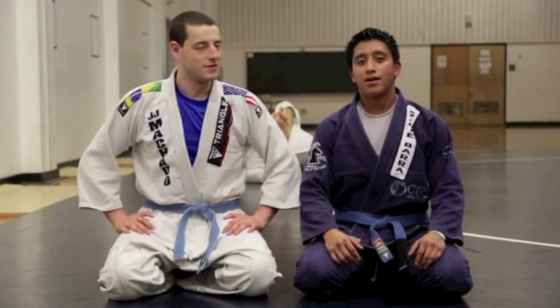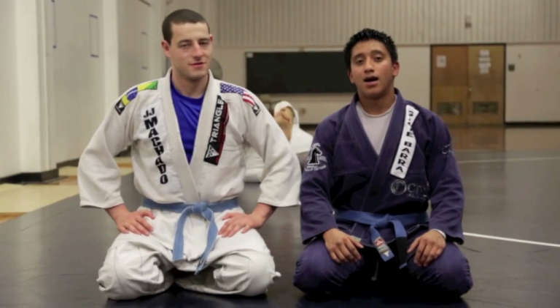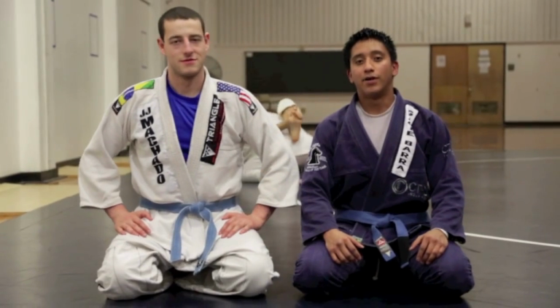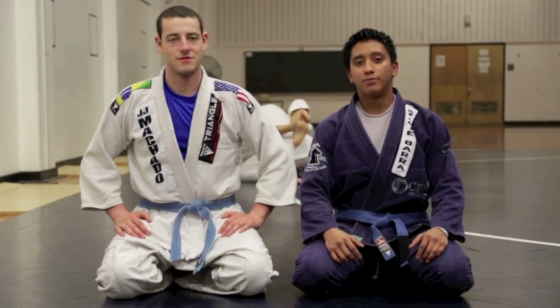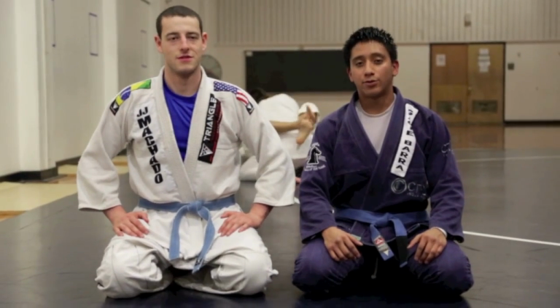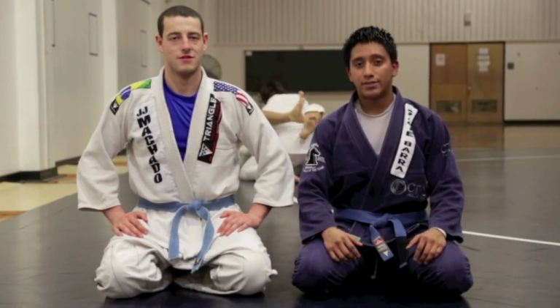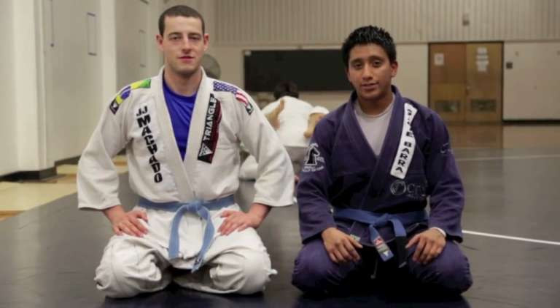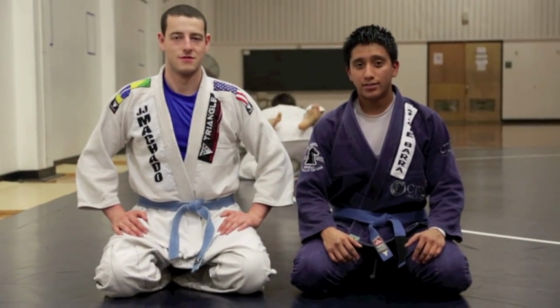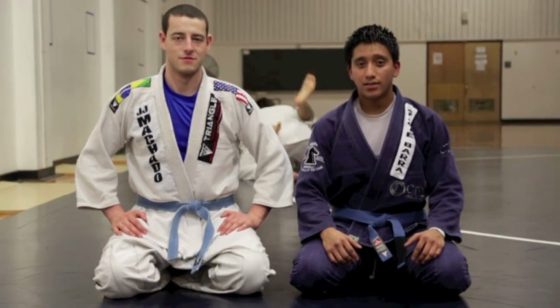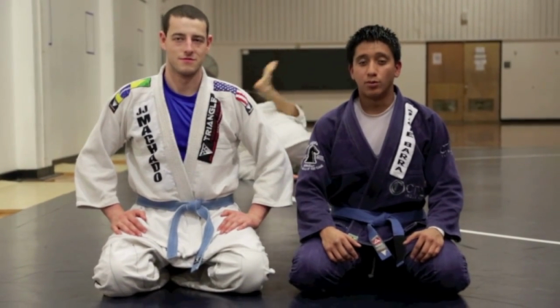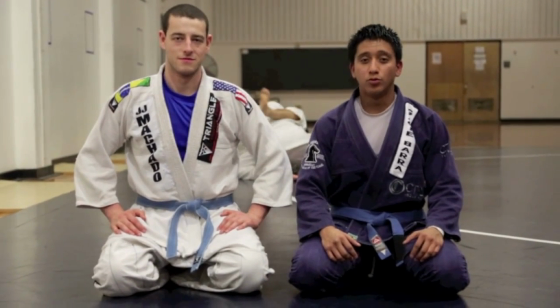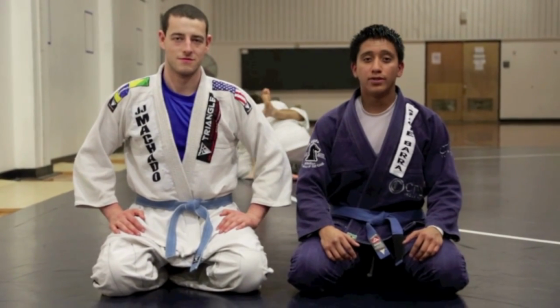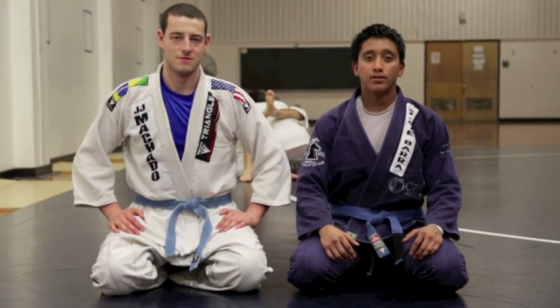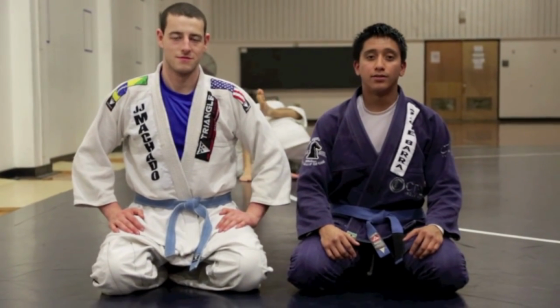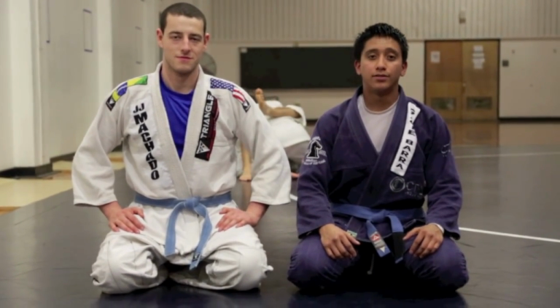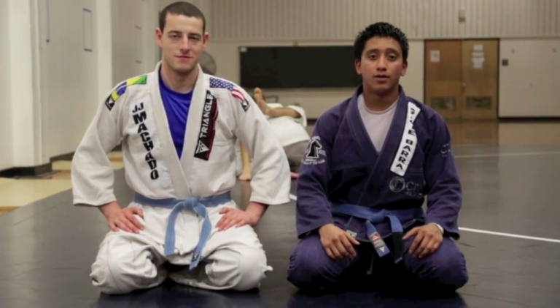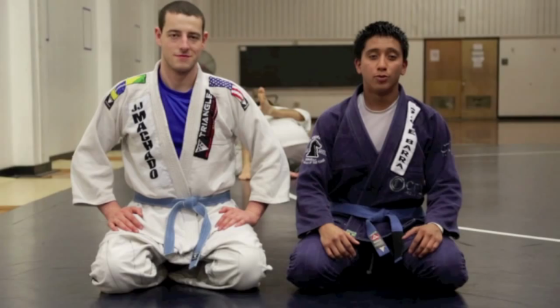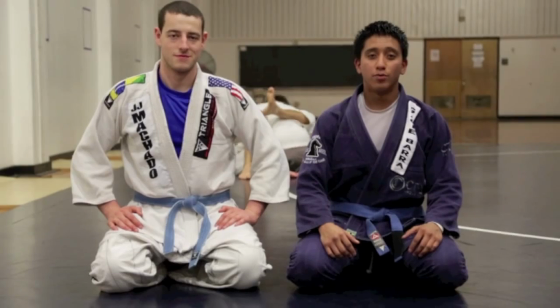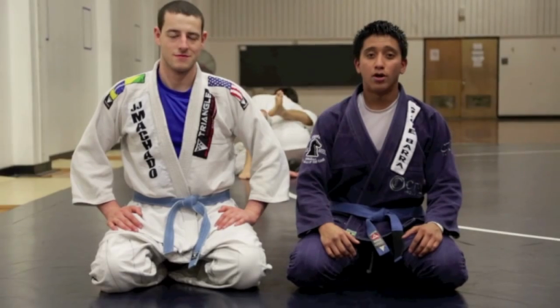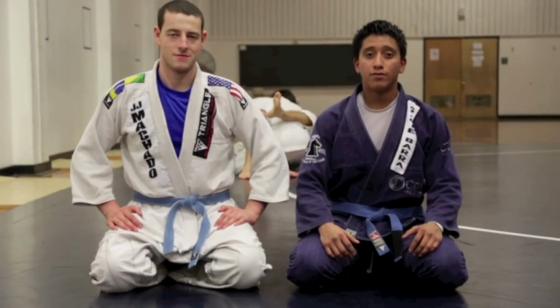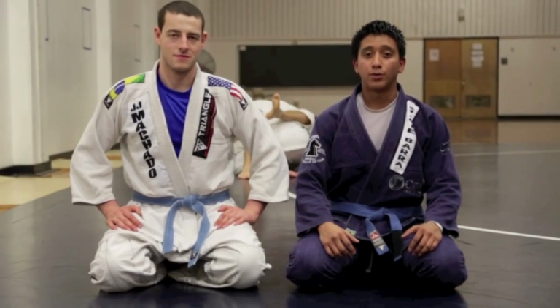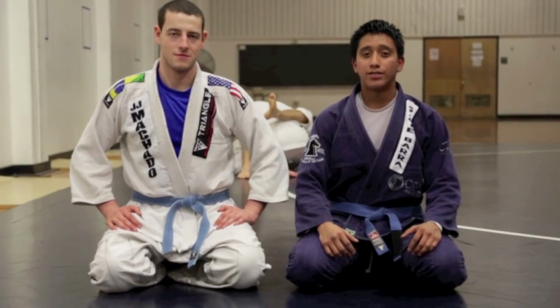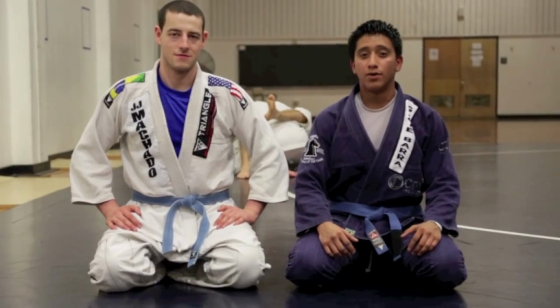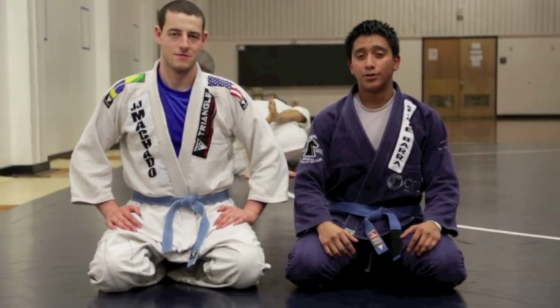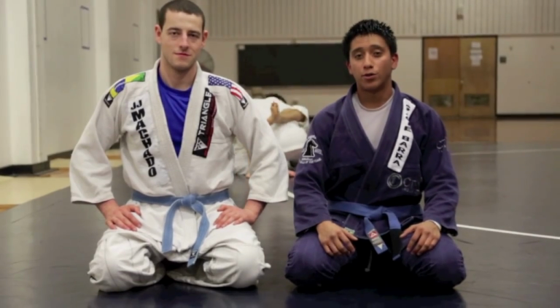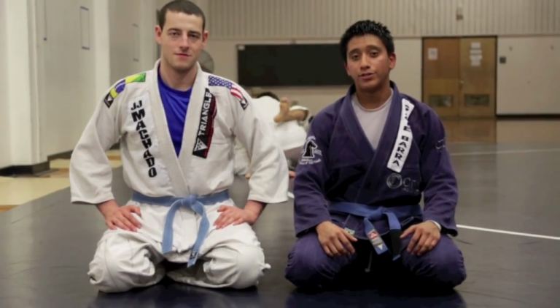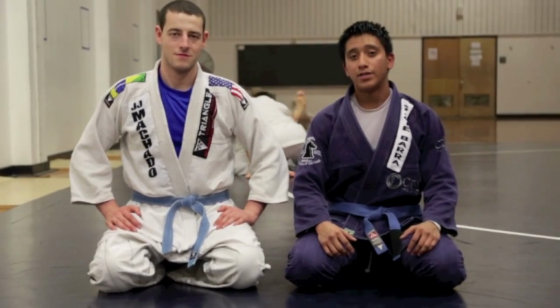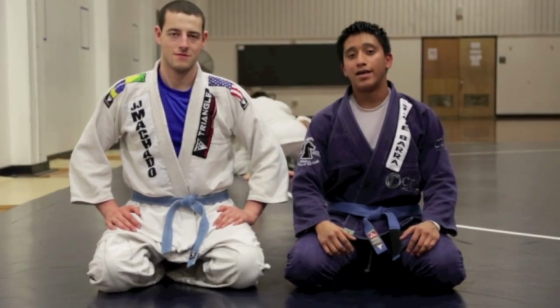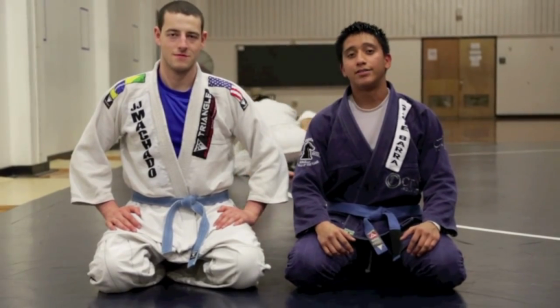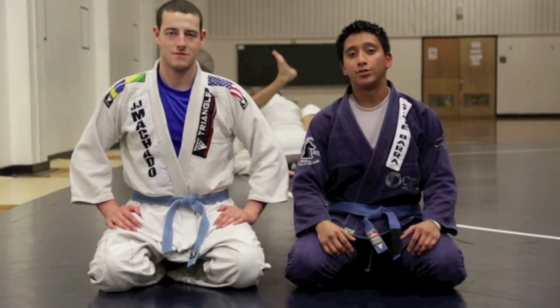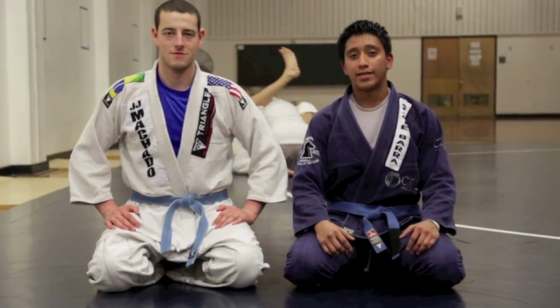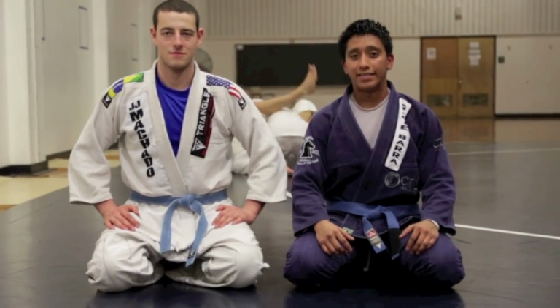Hi, my name is Chris Sanchez. I'm a blue belt under Amaloba Hall from Gracie Baja Northridge, and this is your technique.